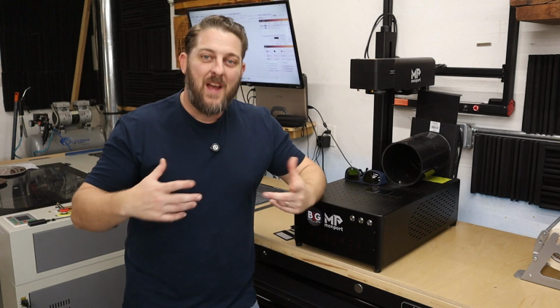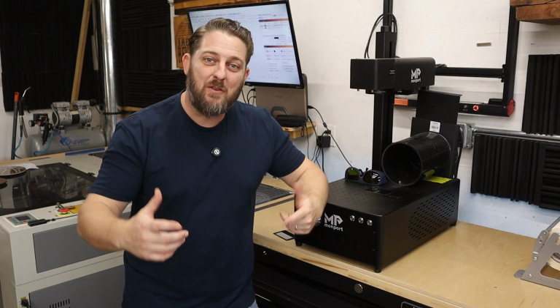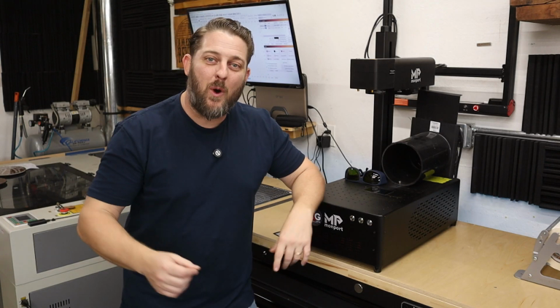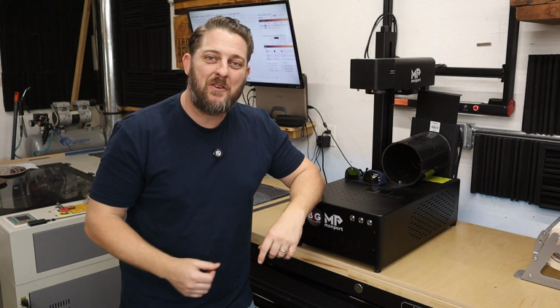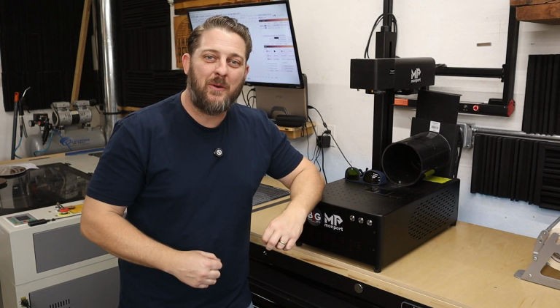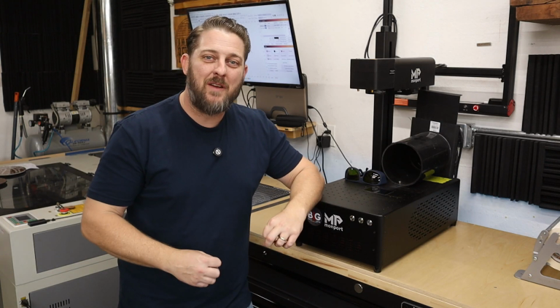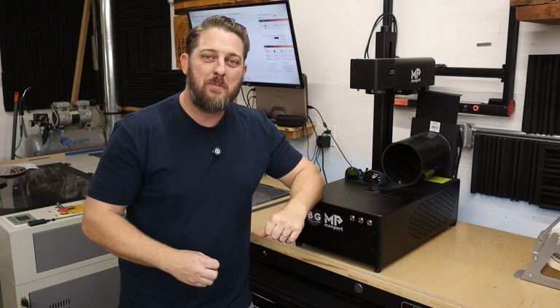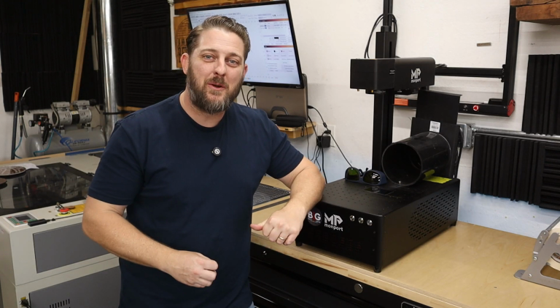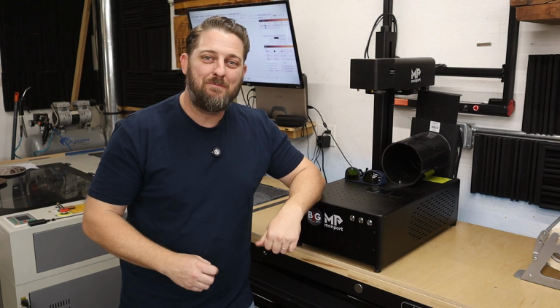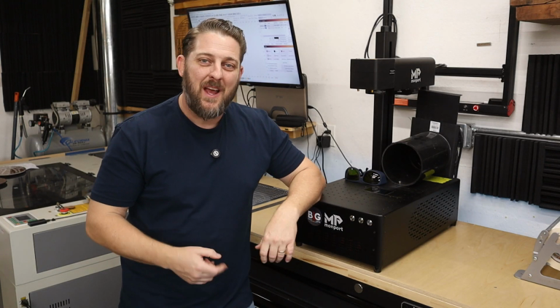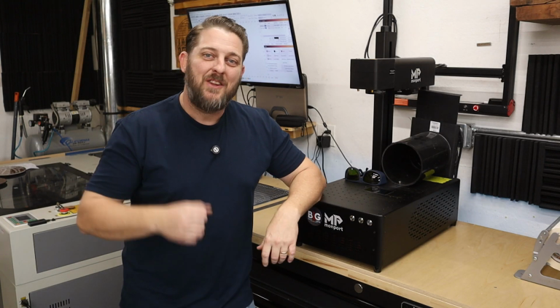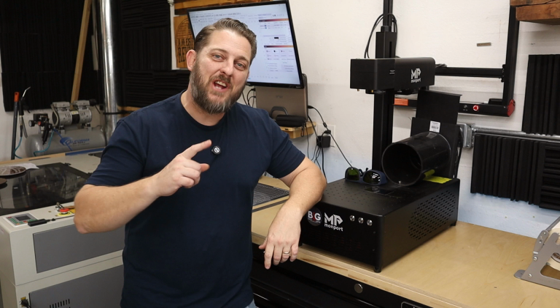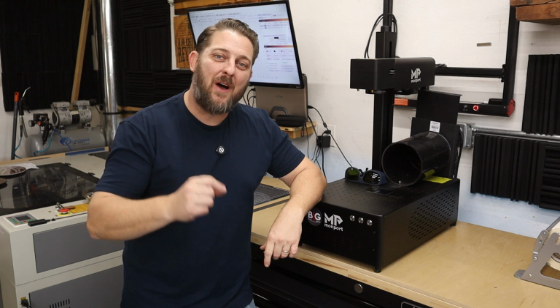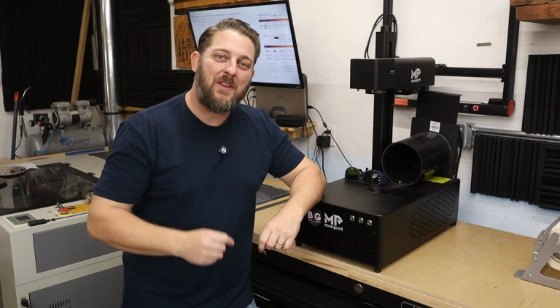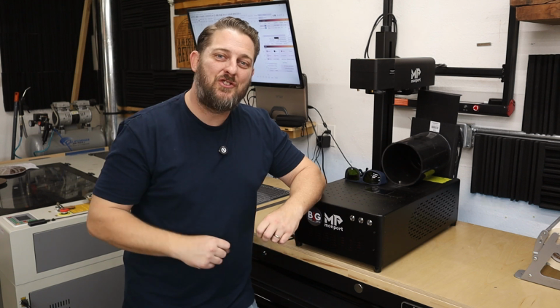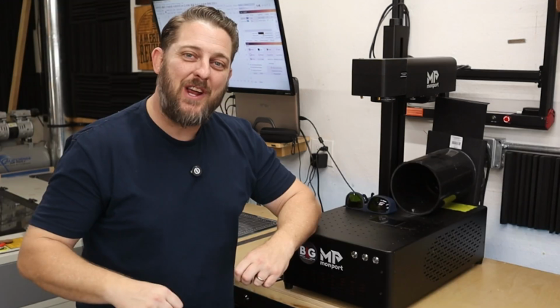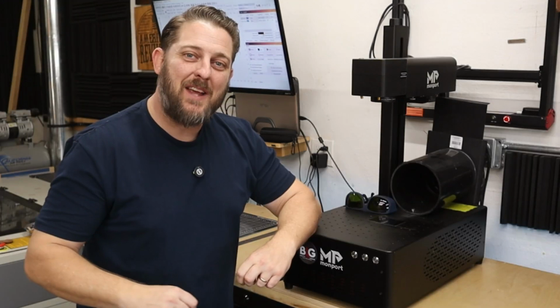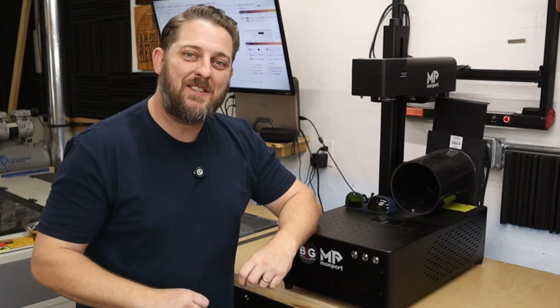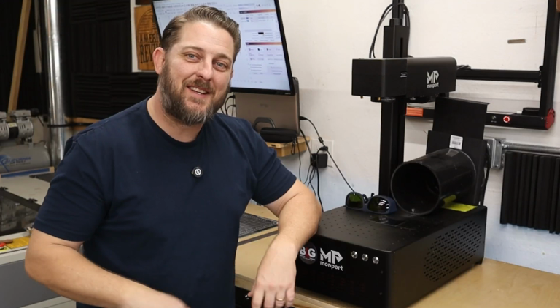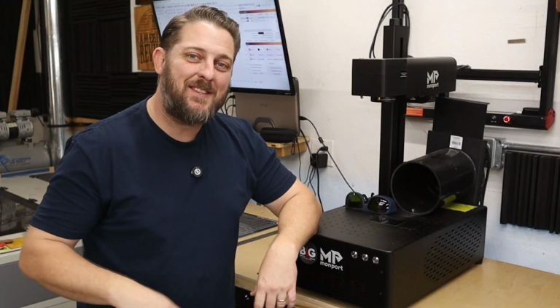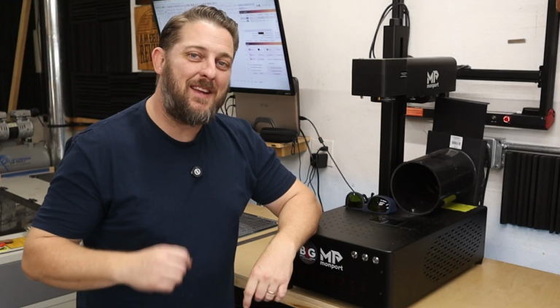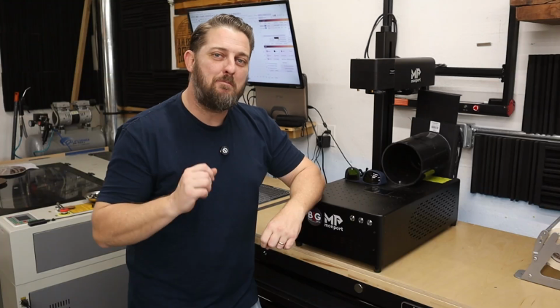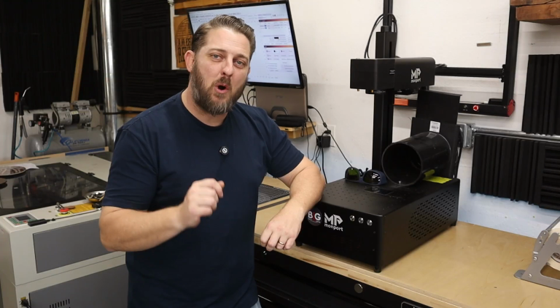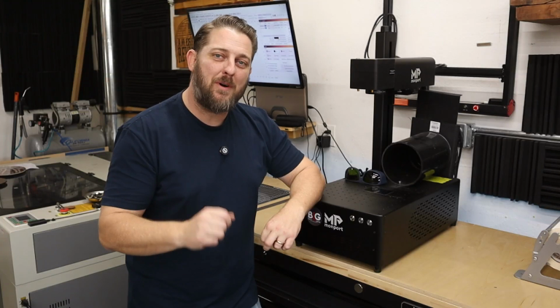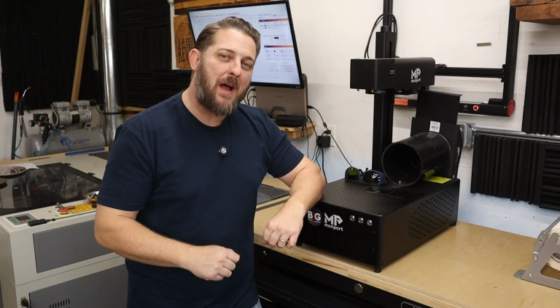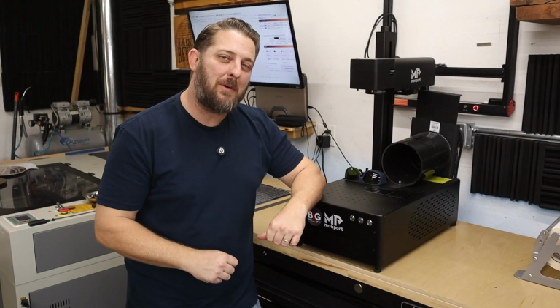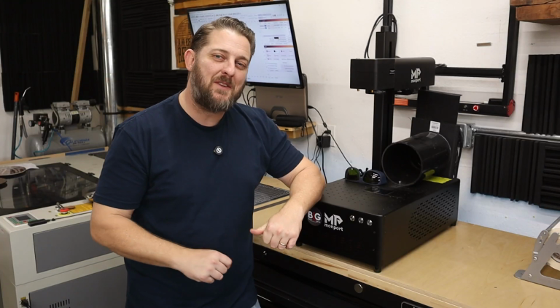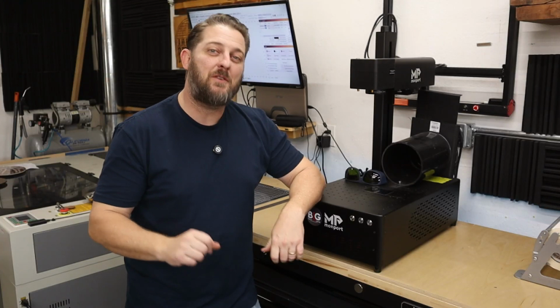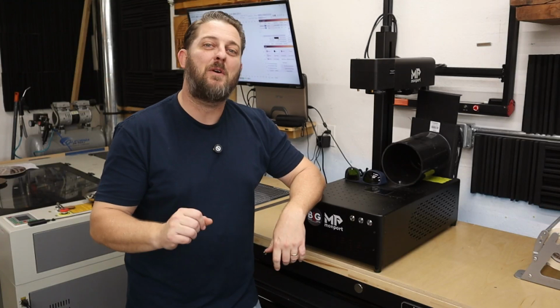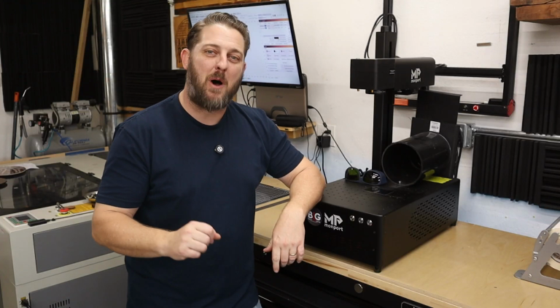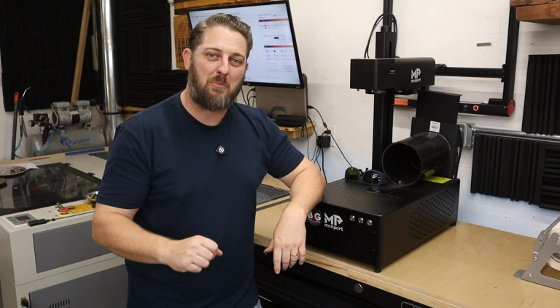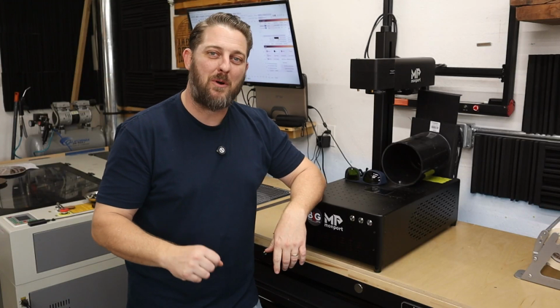Ever wanted to engrave into metal? Check out this GI-60 Mopa Fiber Laser from Monport.